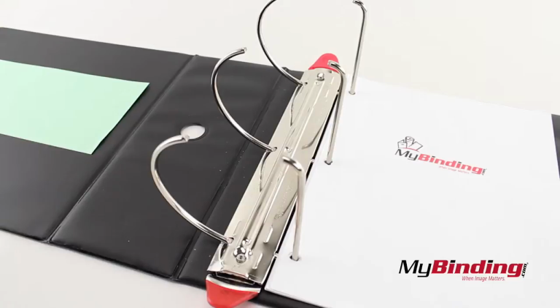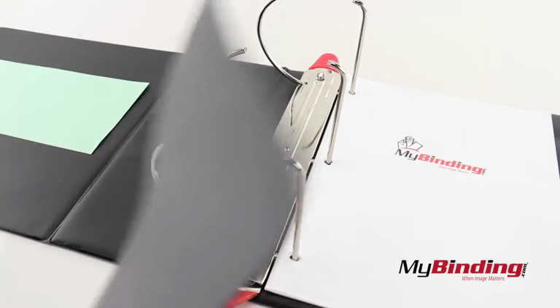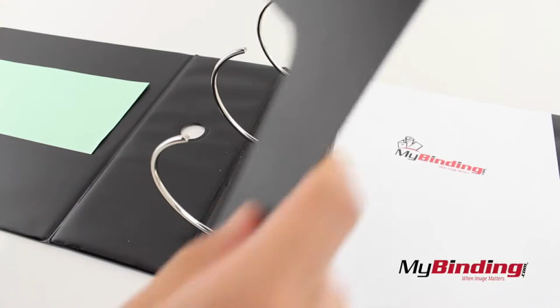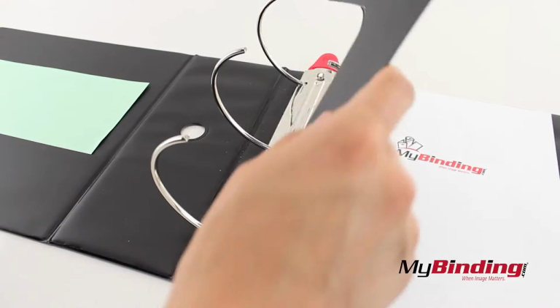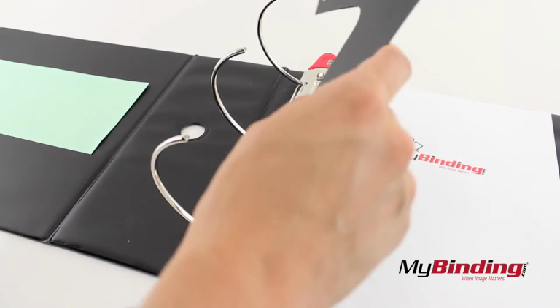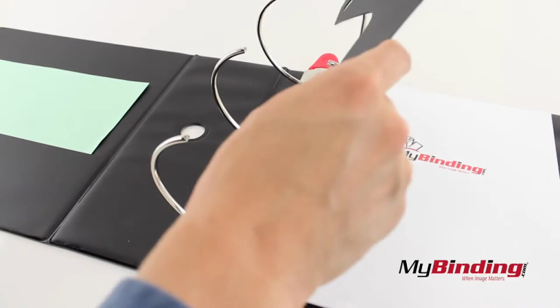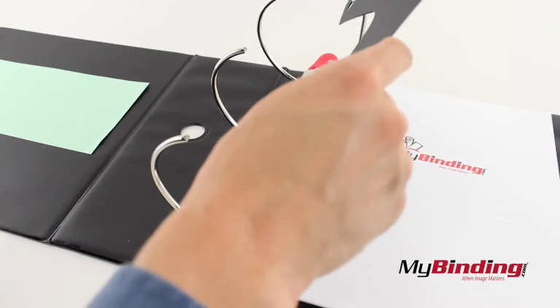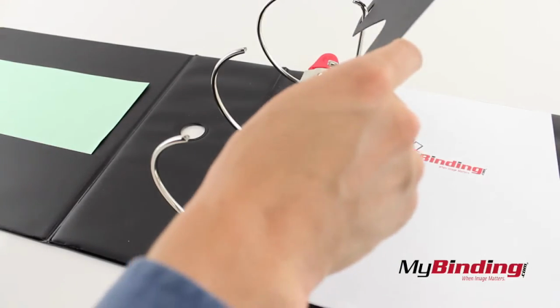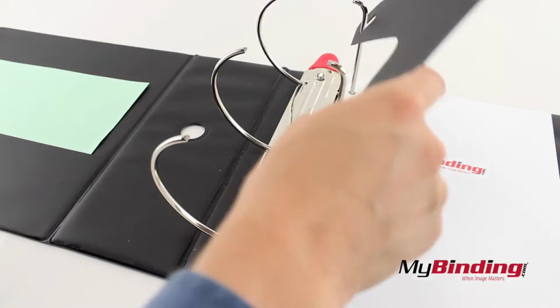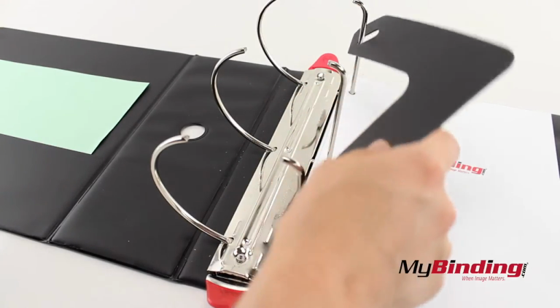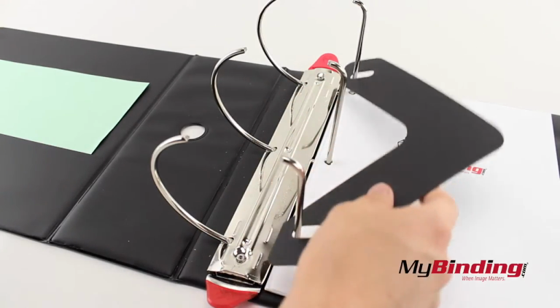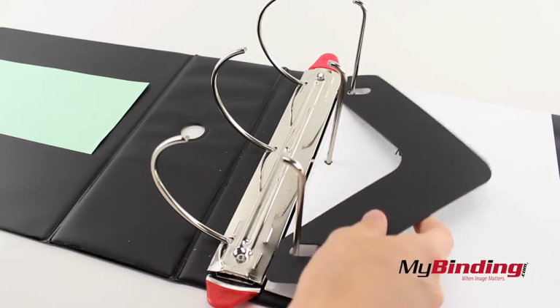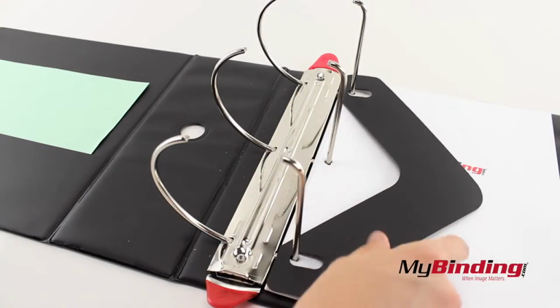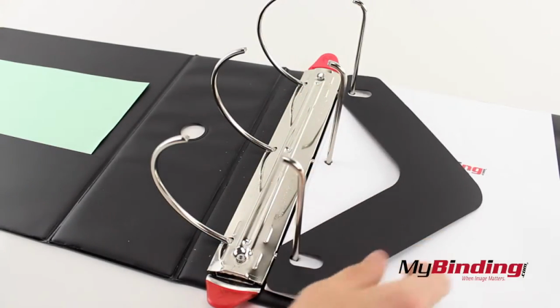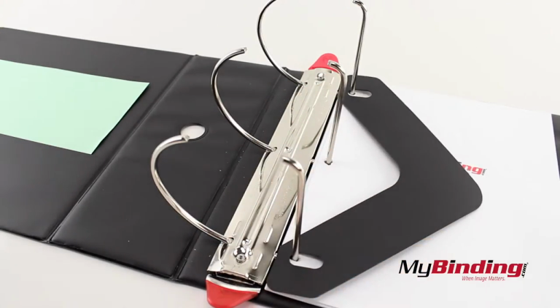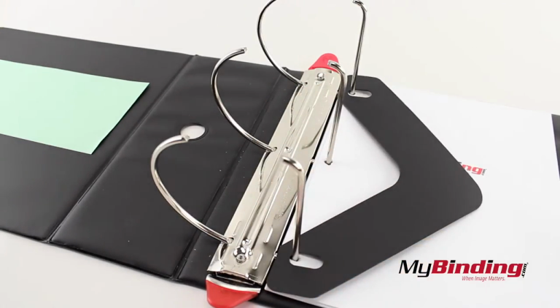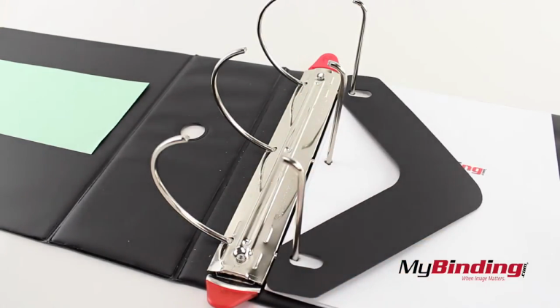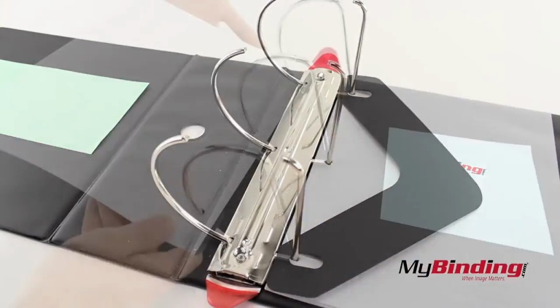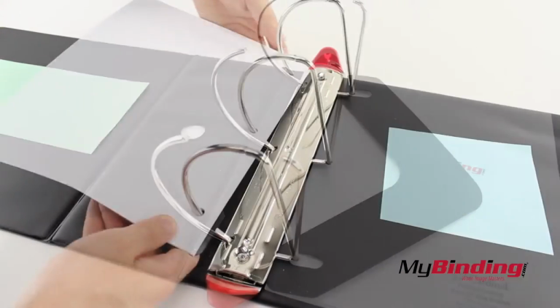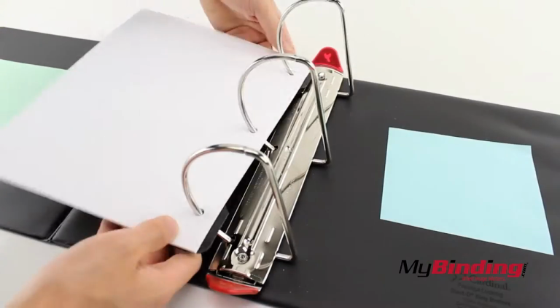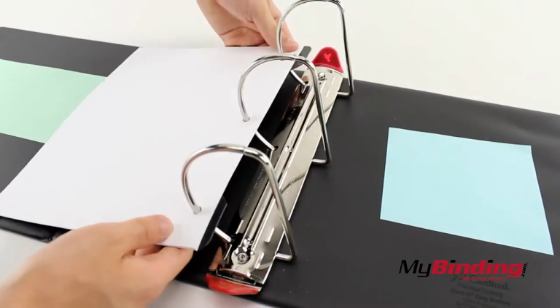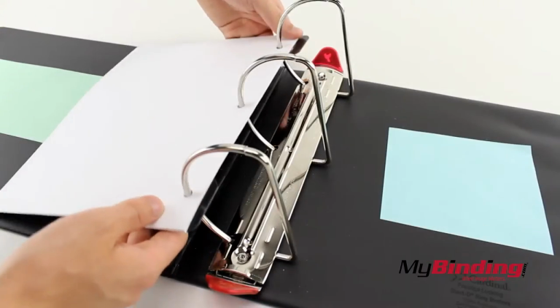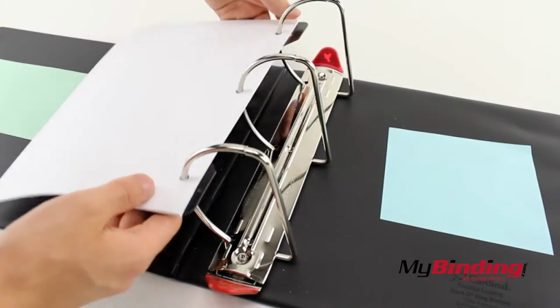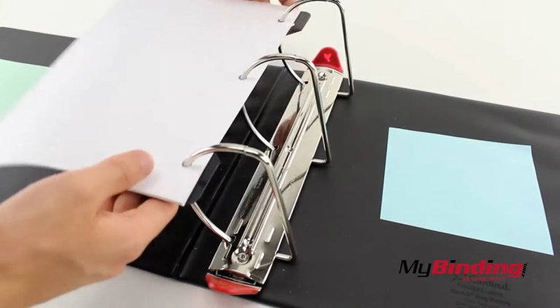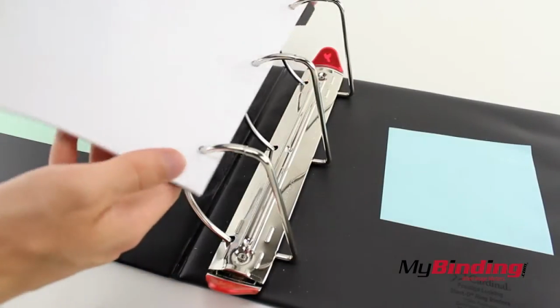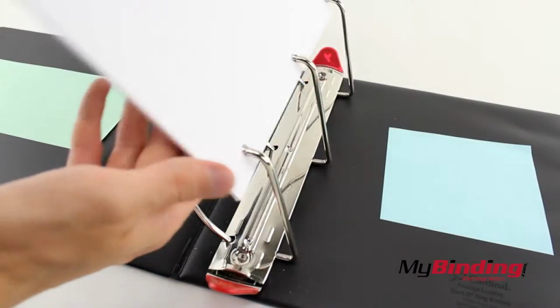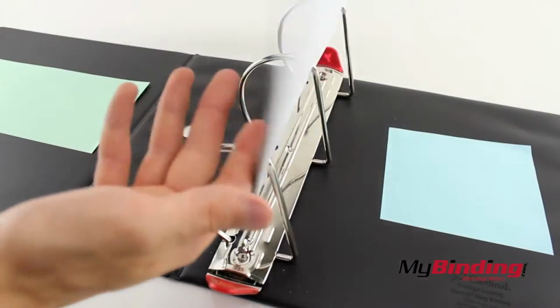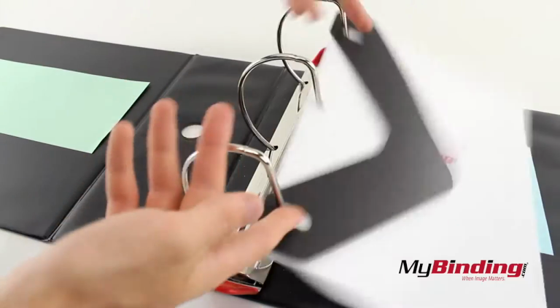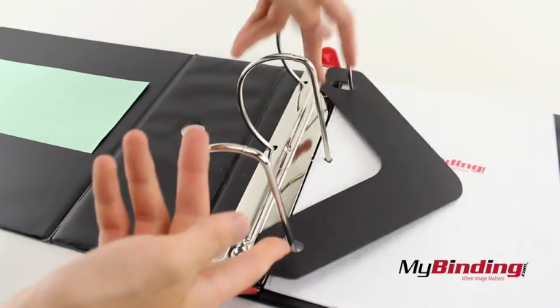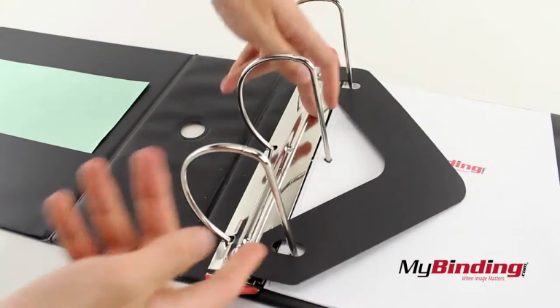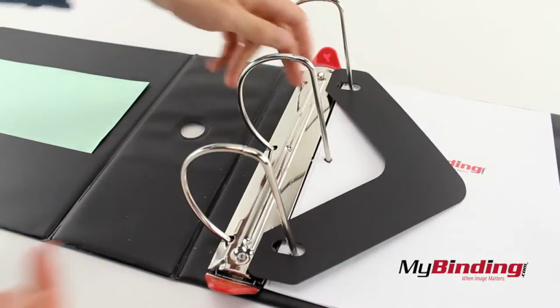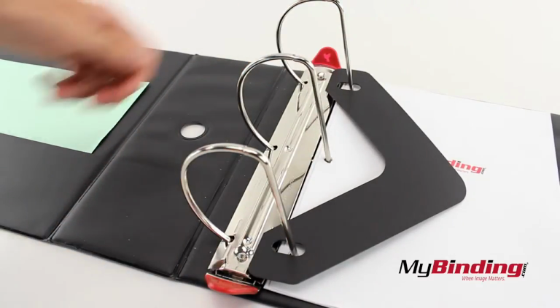For easy turning, use a sheet lifter and turn your pages holding both the top and bottom of the pages.